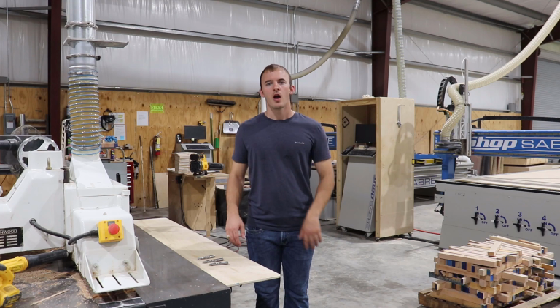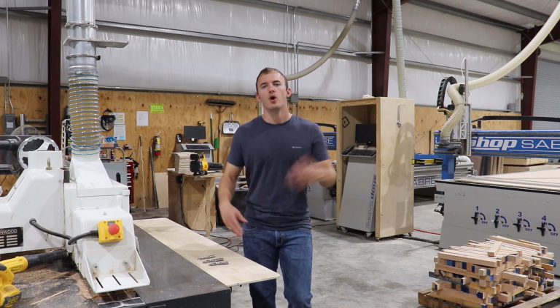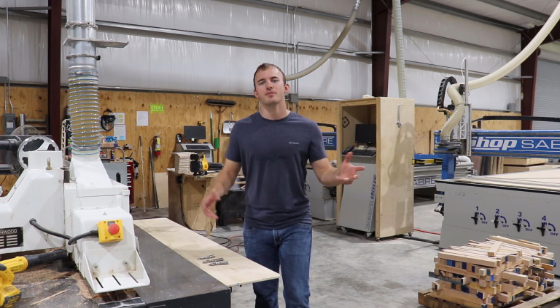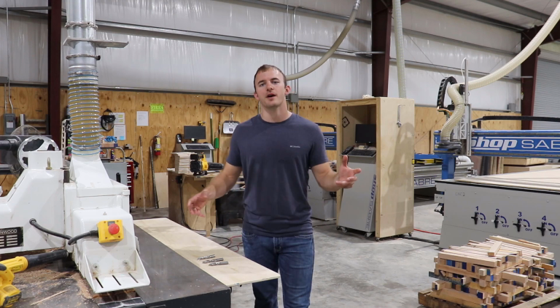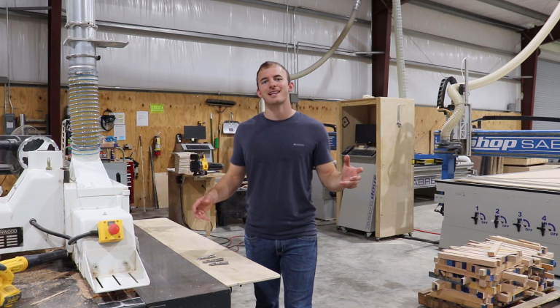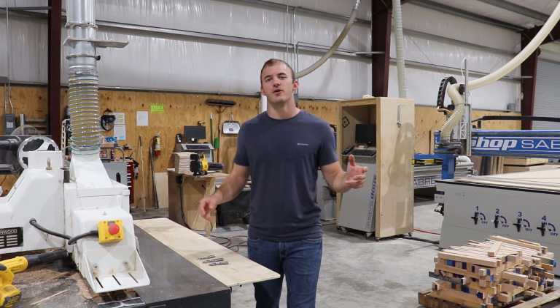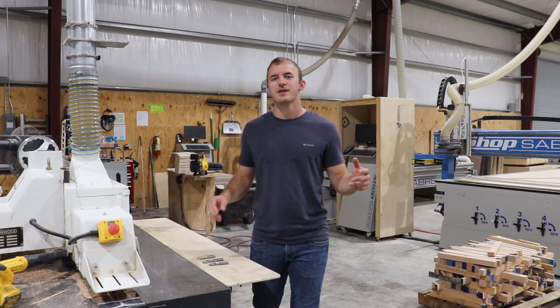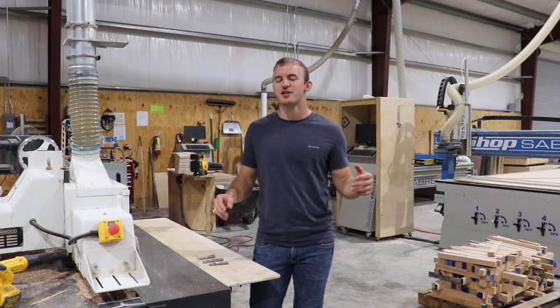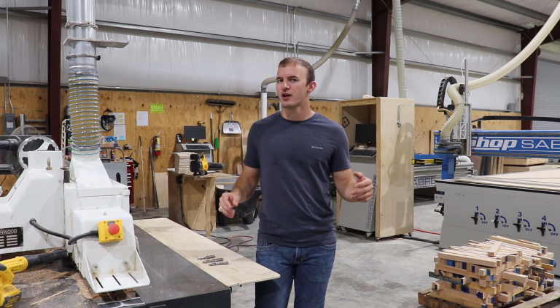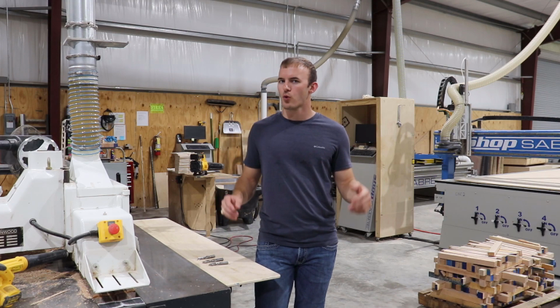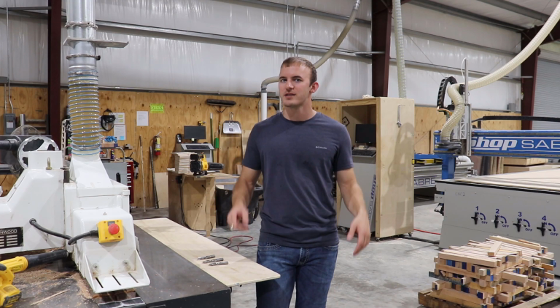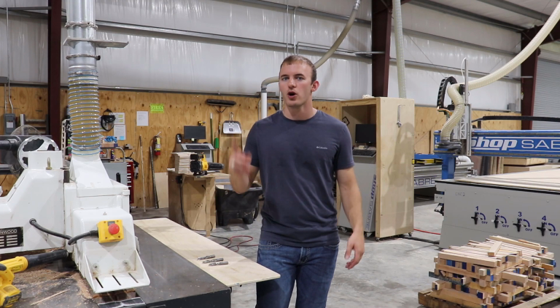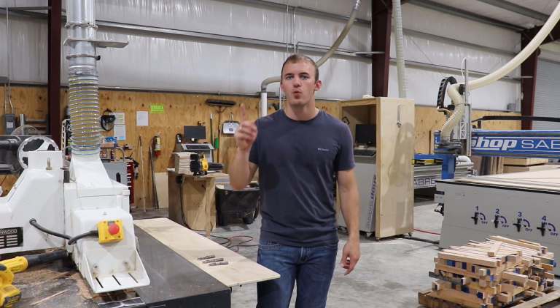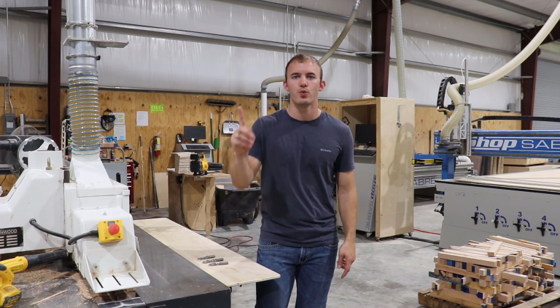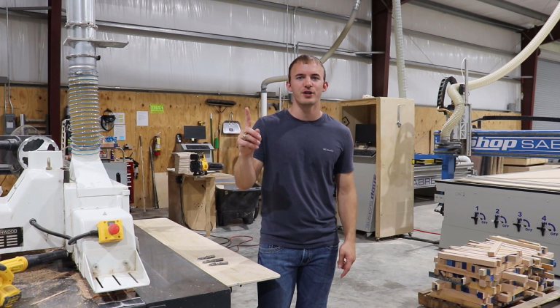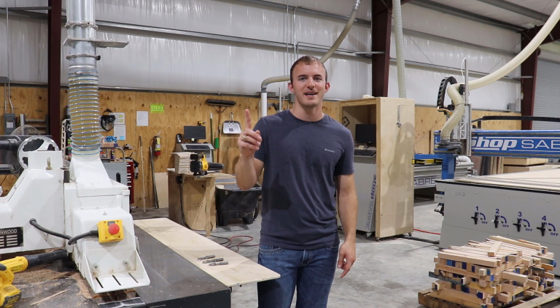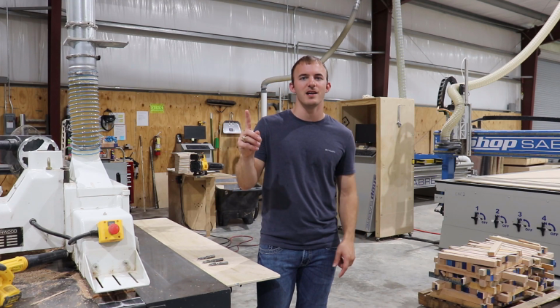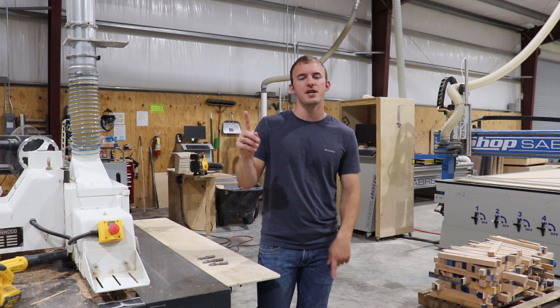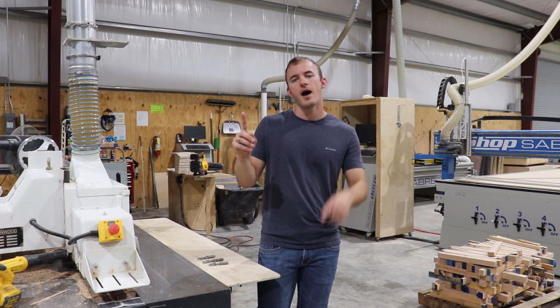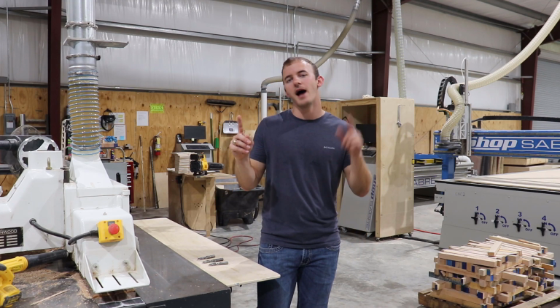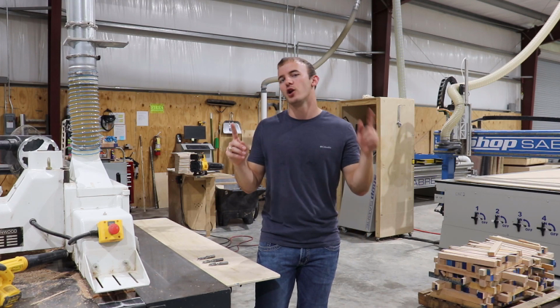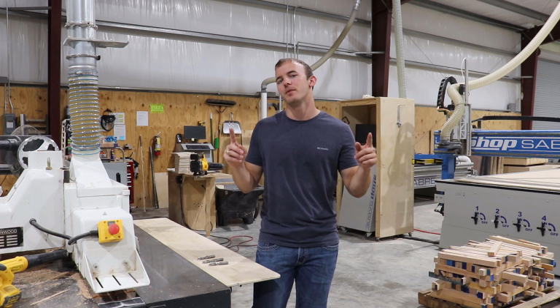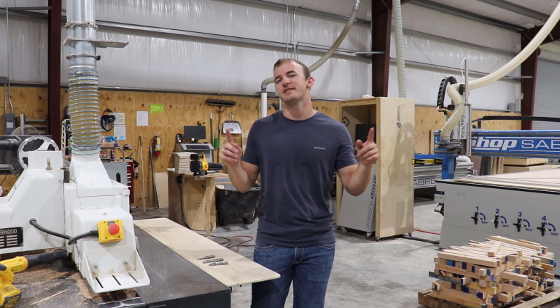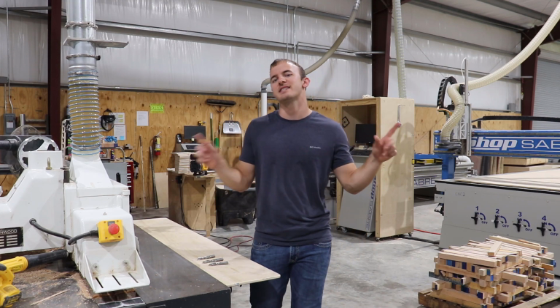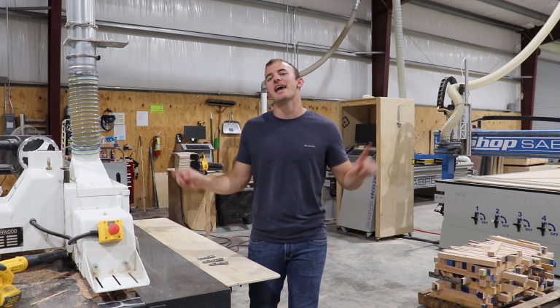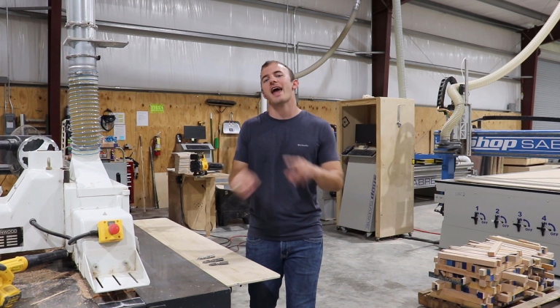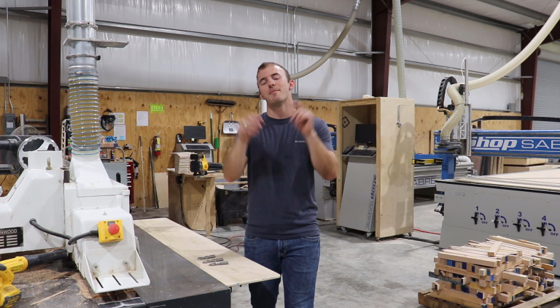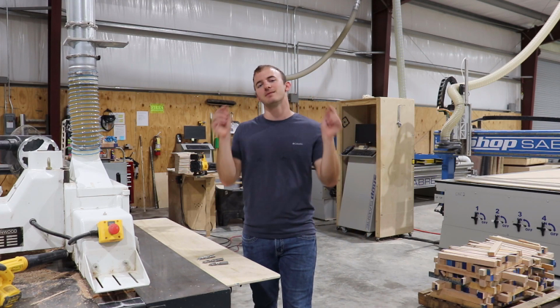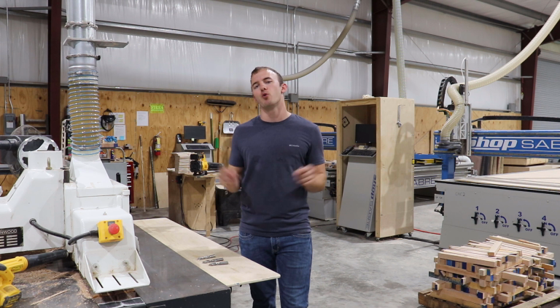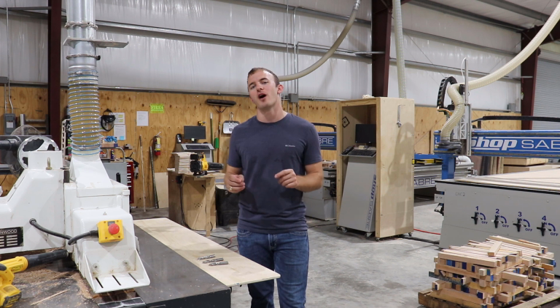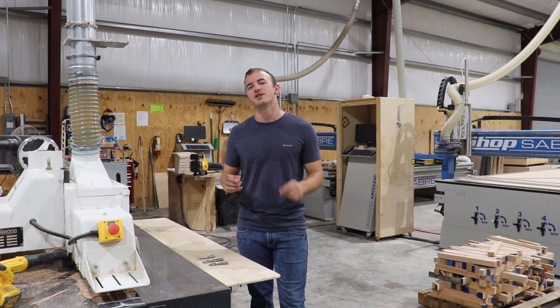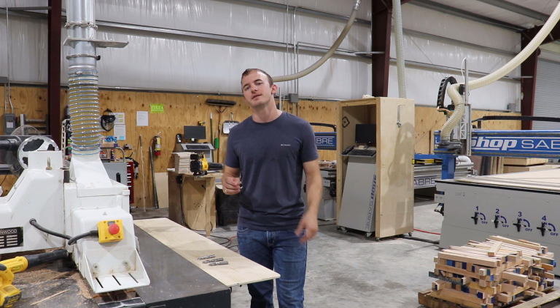Welcome to Cutting It Close, a channel where we talk woodworking technology, a little bit of business, and make some cool projects.